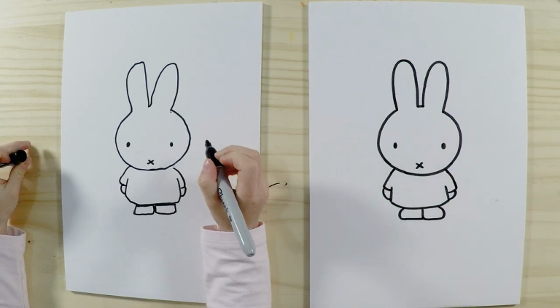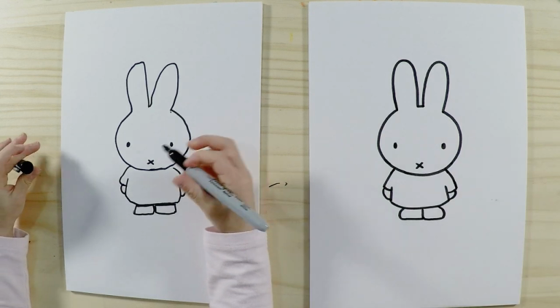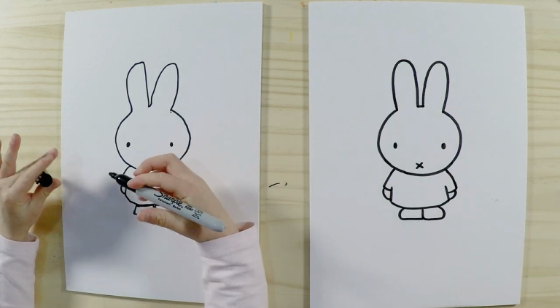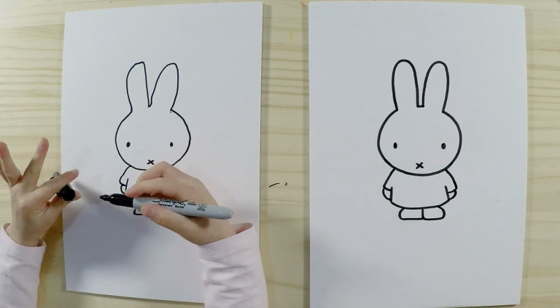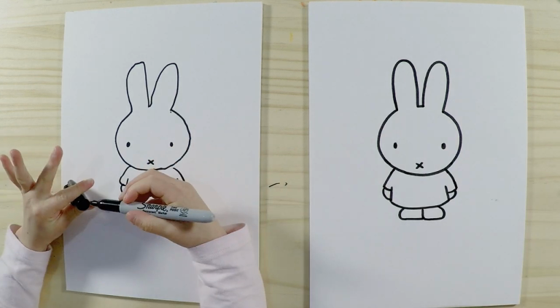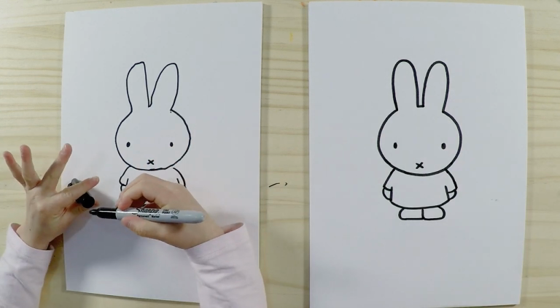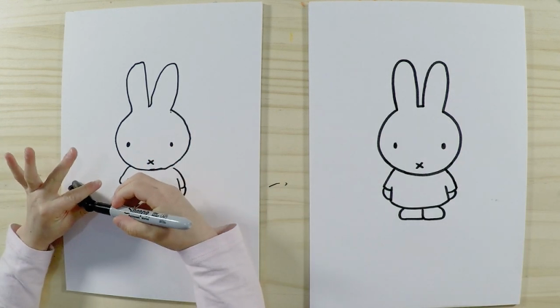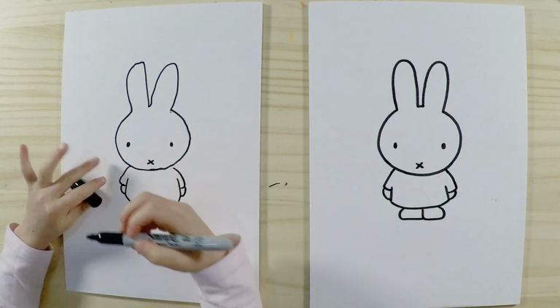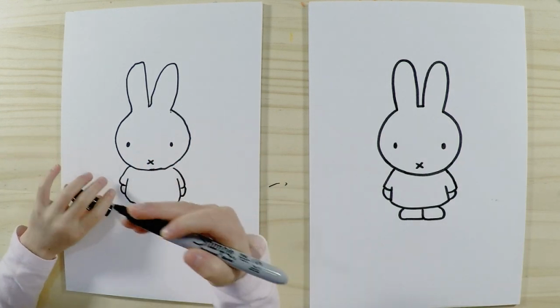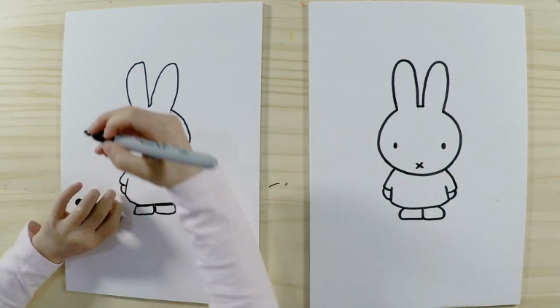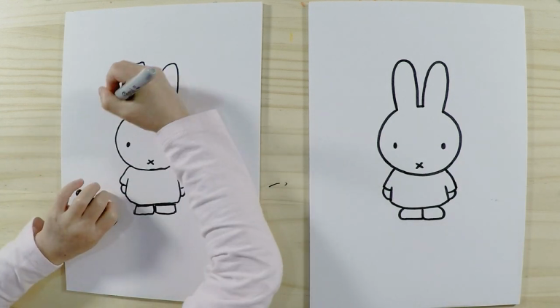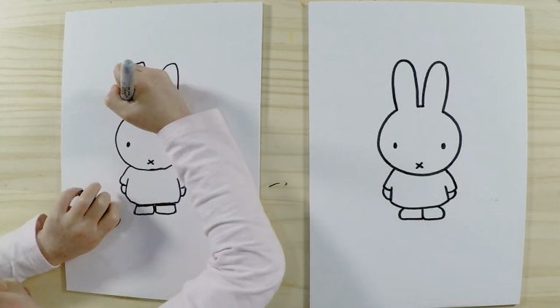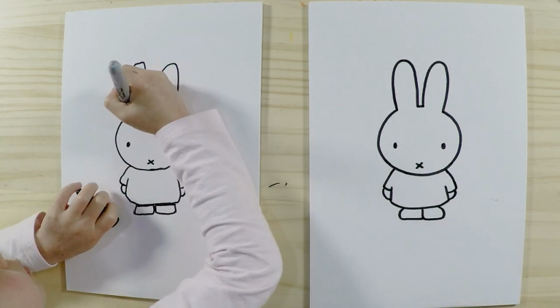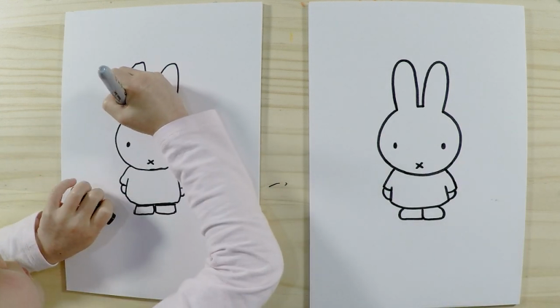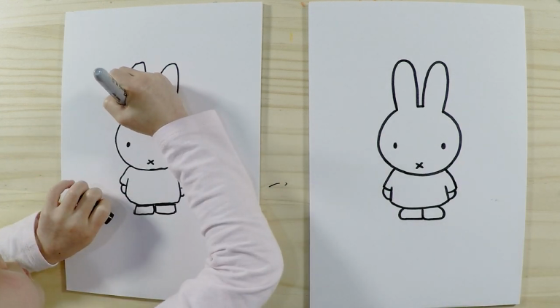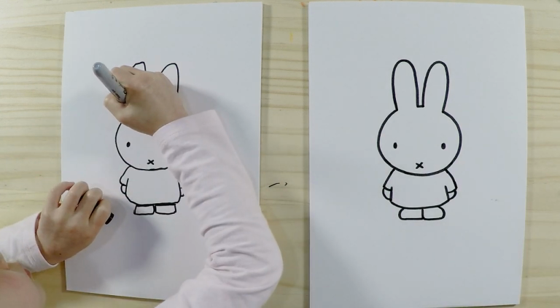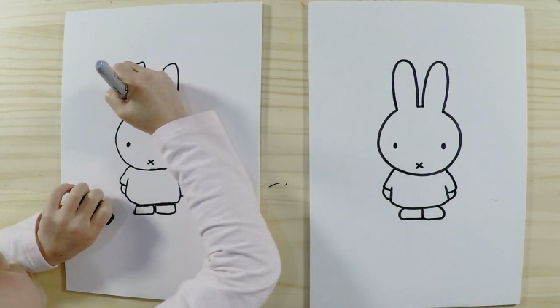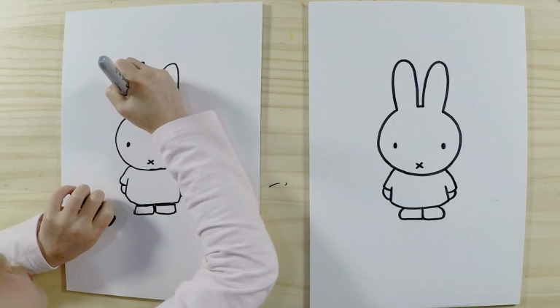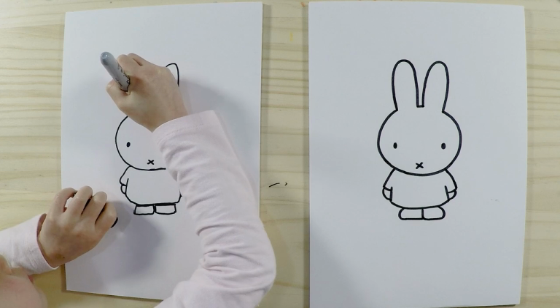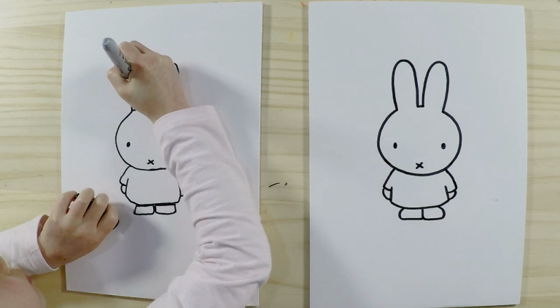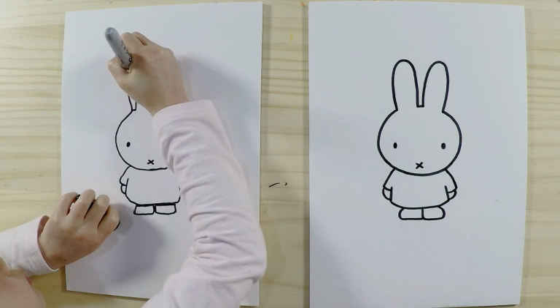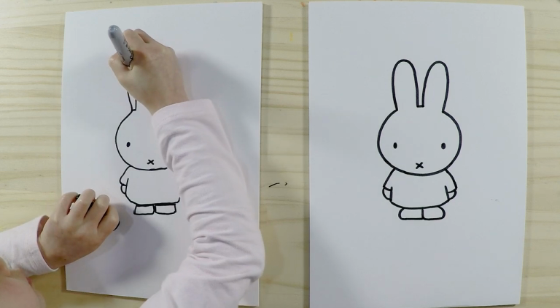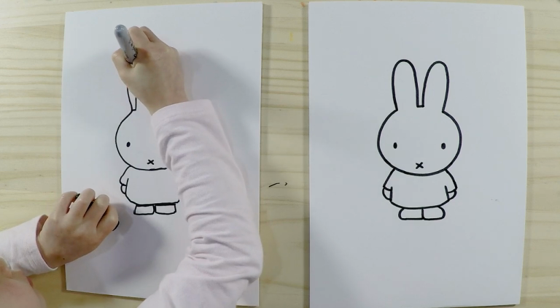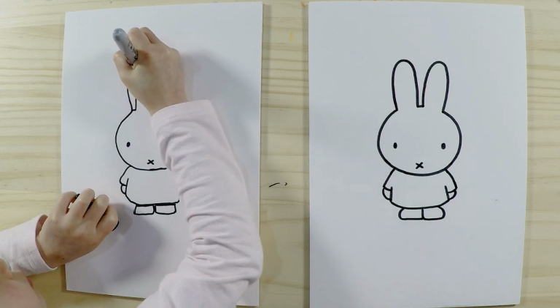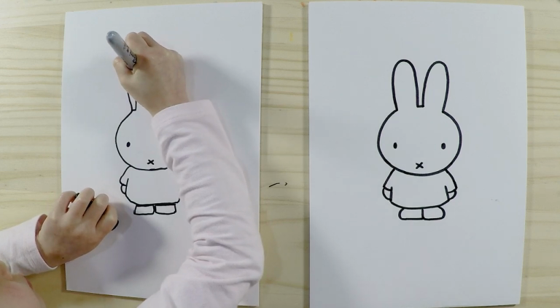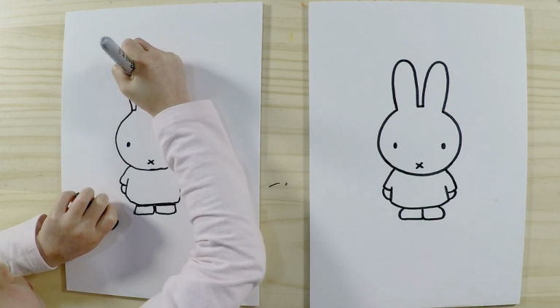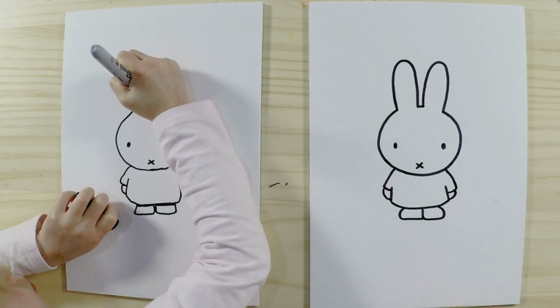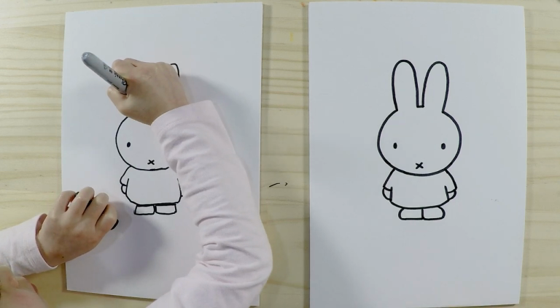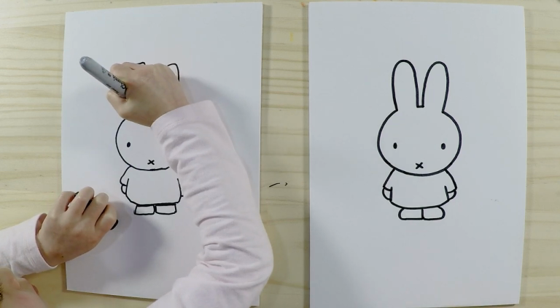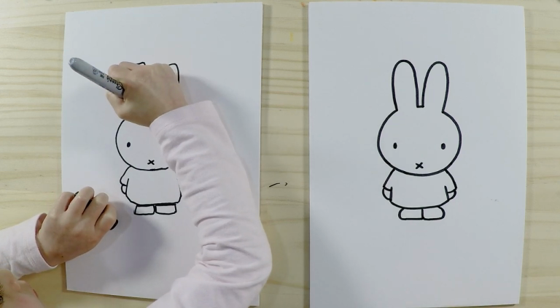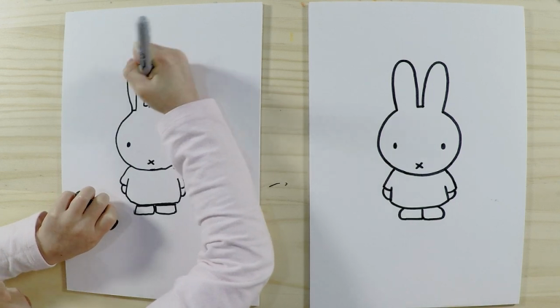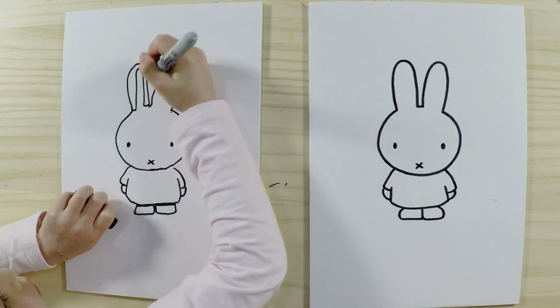So there we go — we've finished drawing Miffy the bunny, or Naantje in Dutch. I think it's now time to colour in!